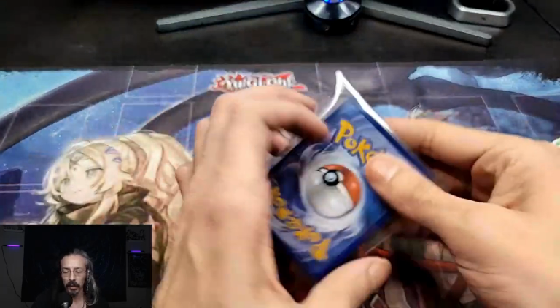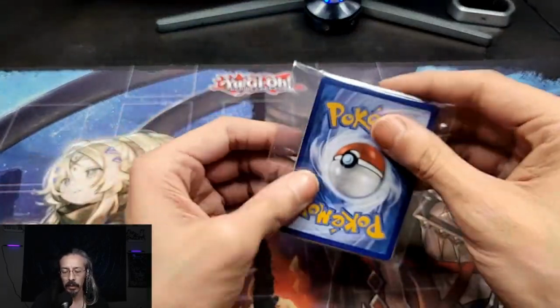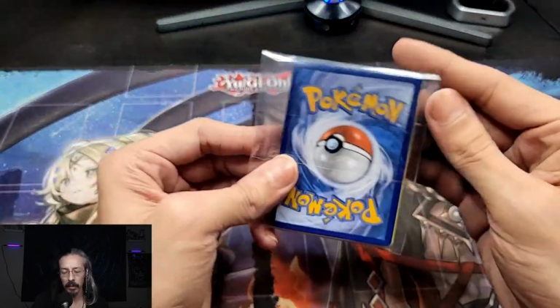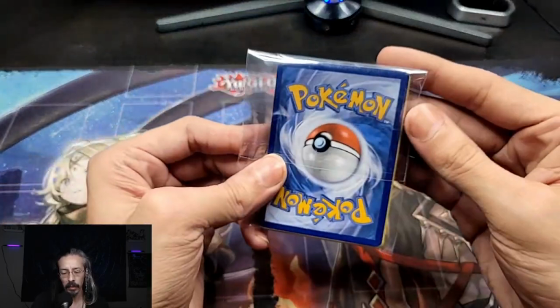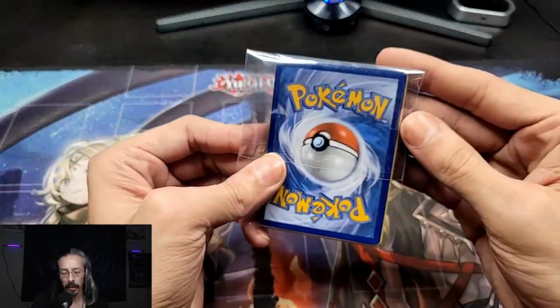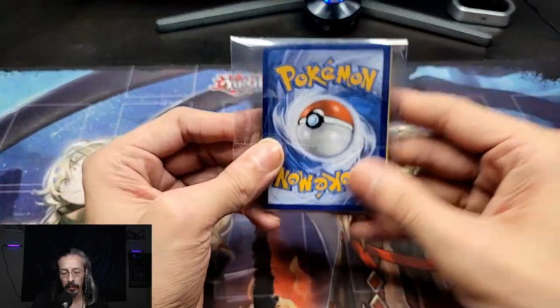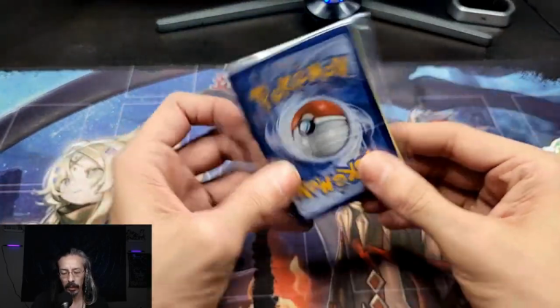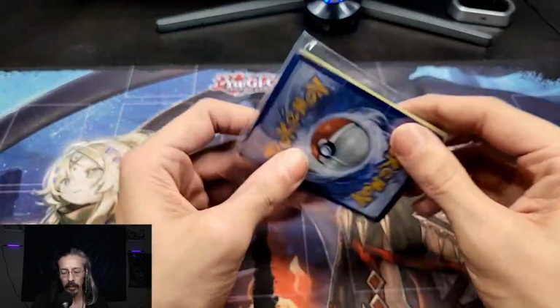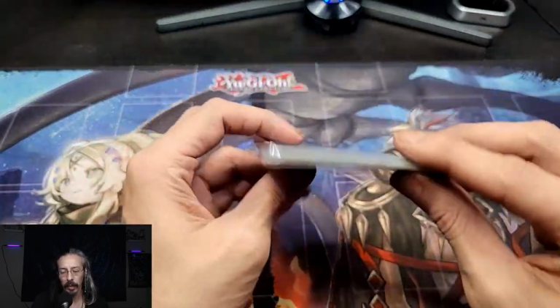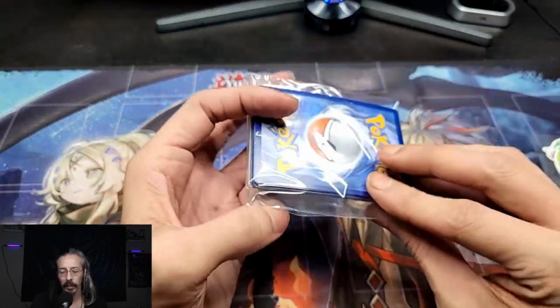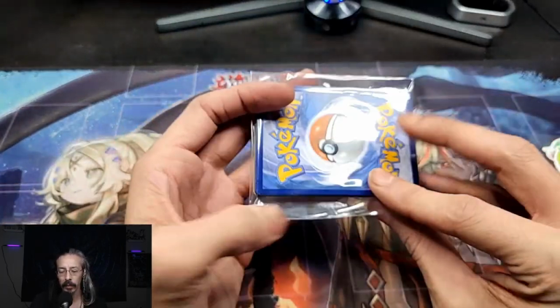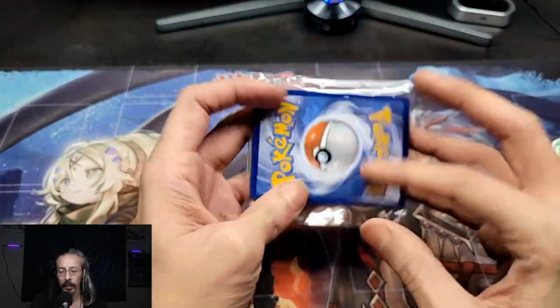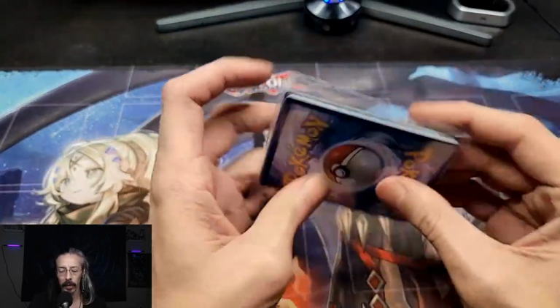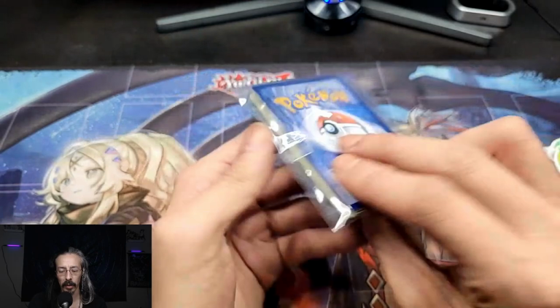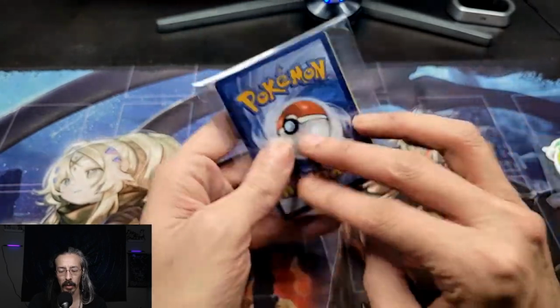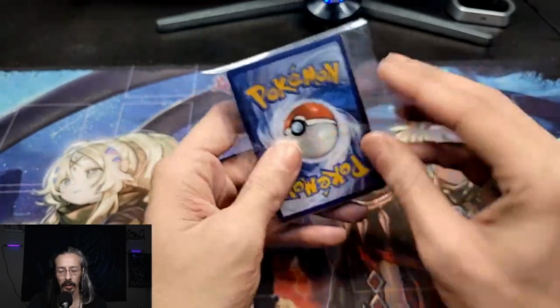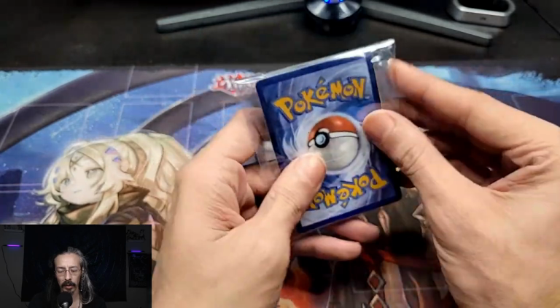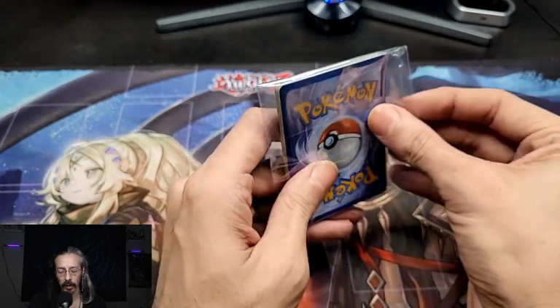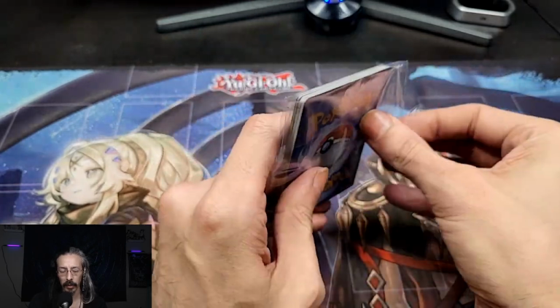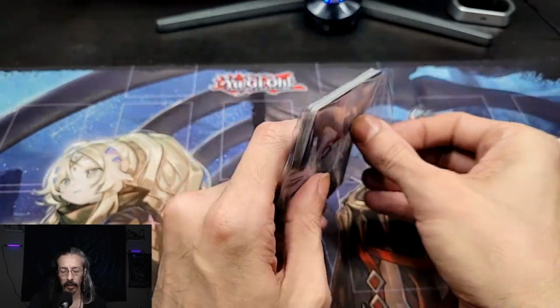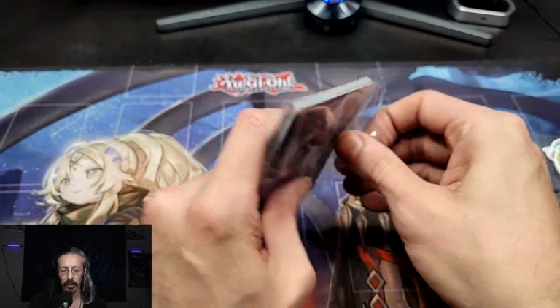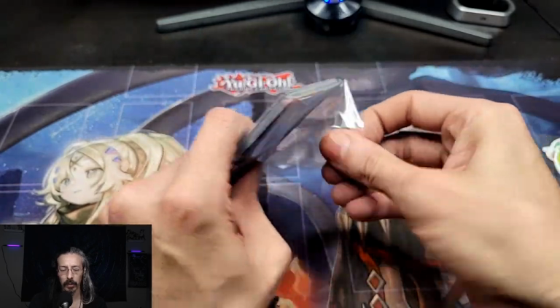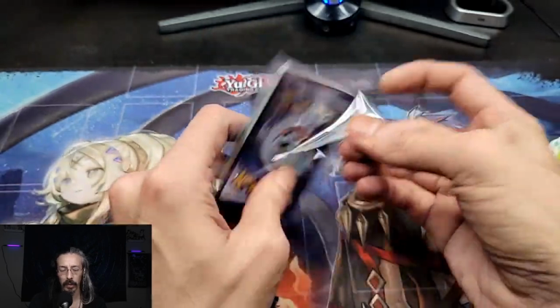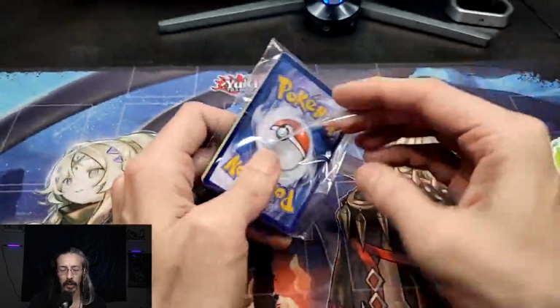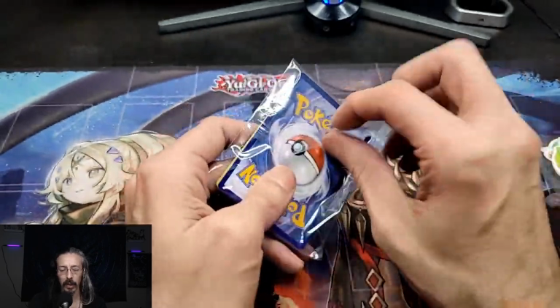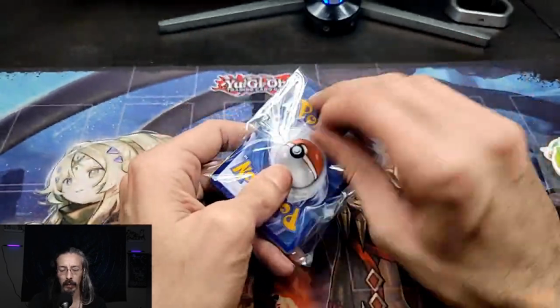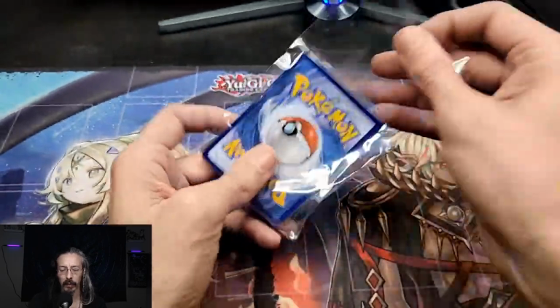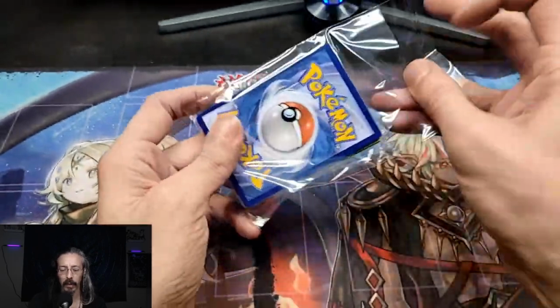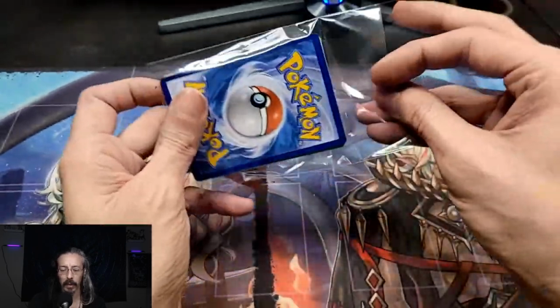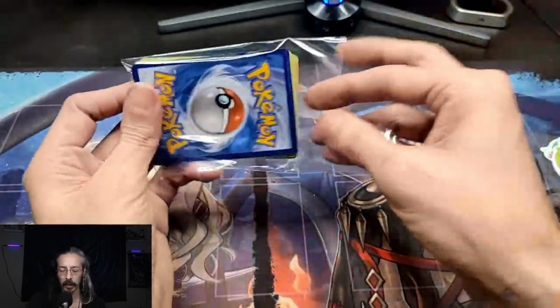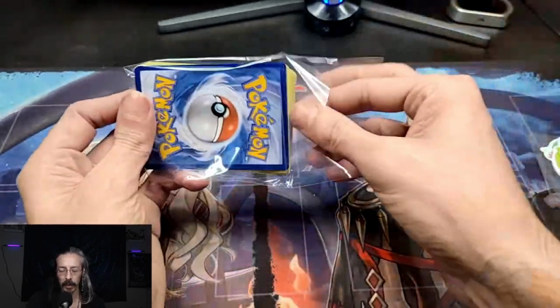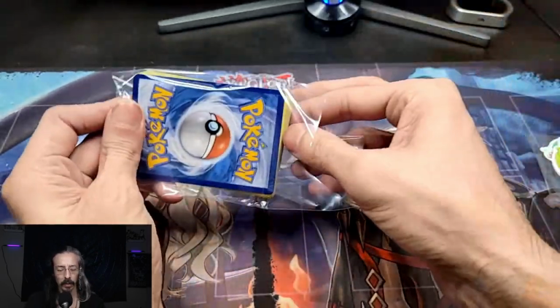We got a Blaziken EX — fantastic! And a random pack of Pokemon cards. Let's go ahead and just open this up; I have not even taken a peek at this yet.